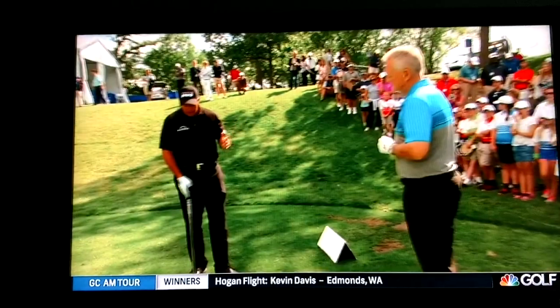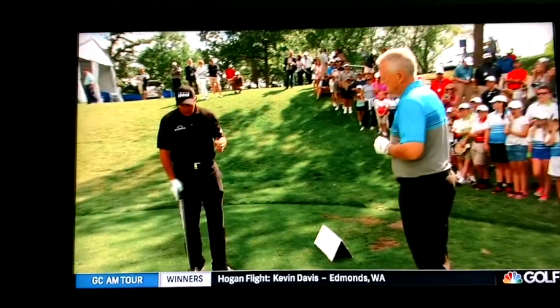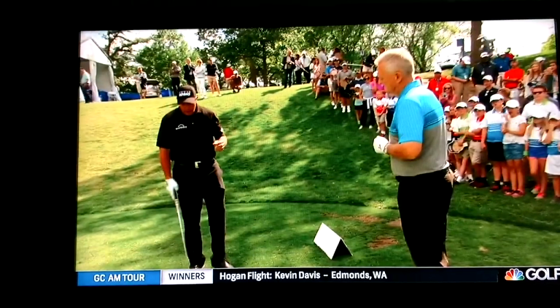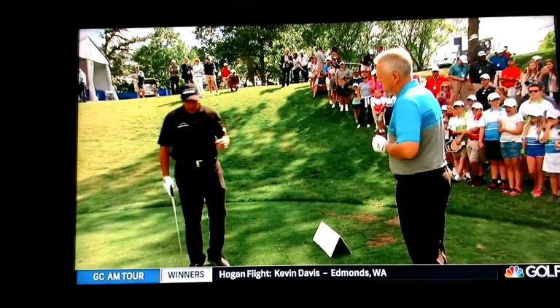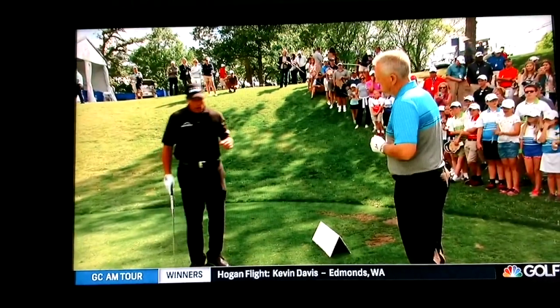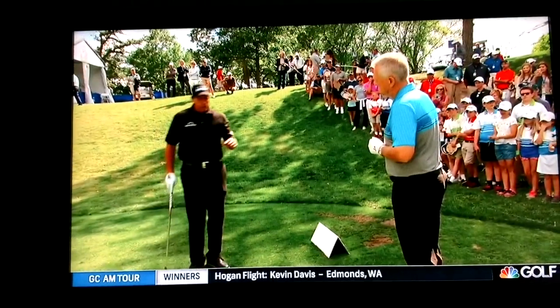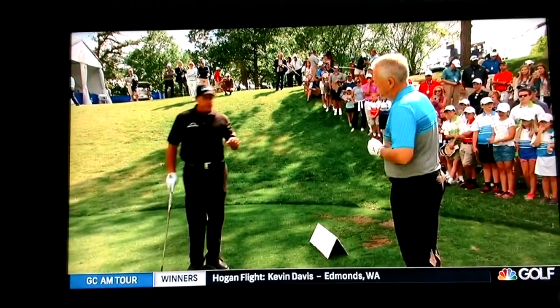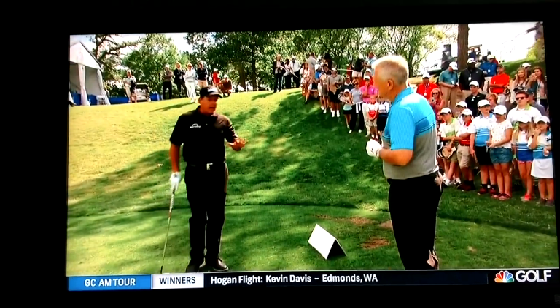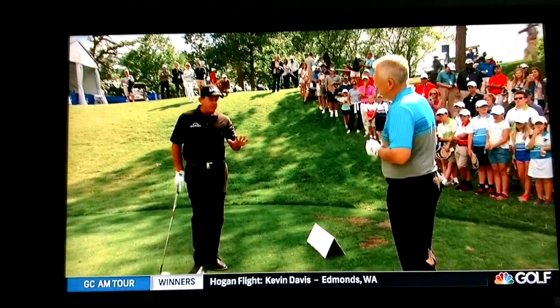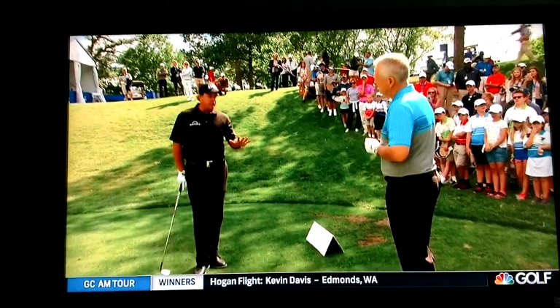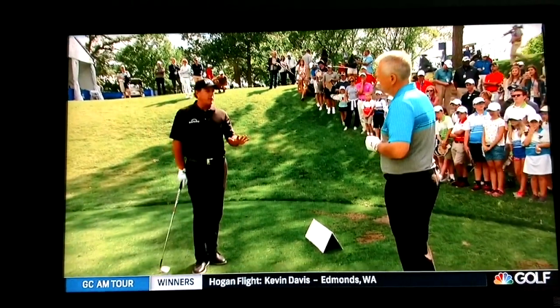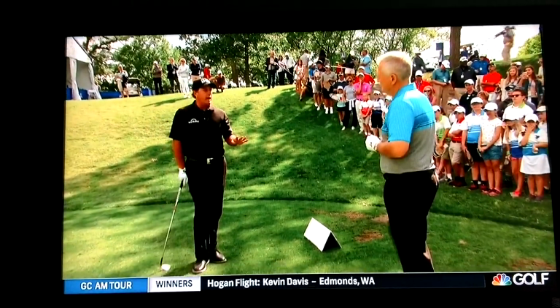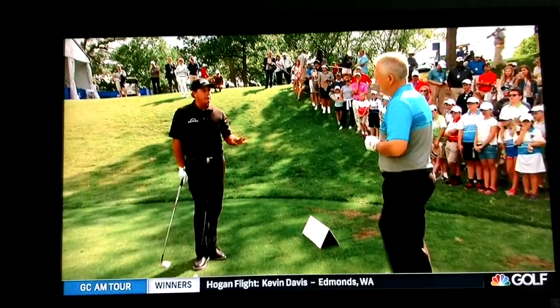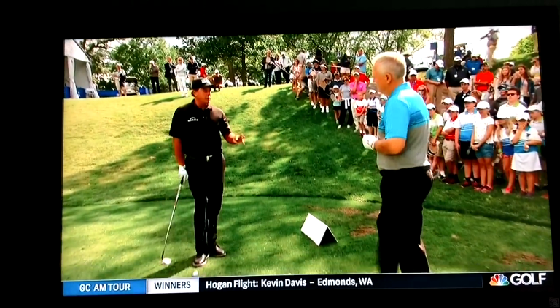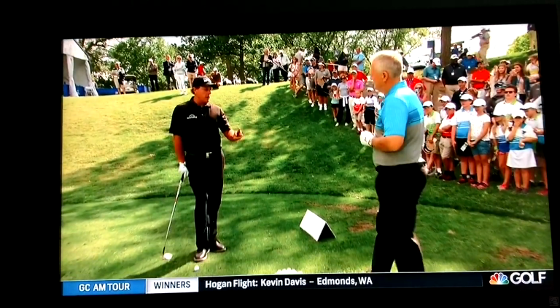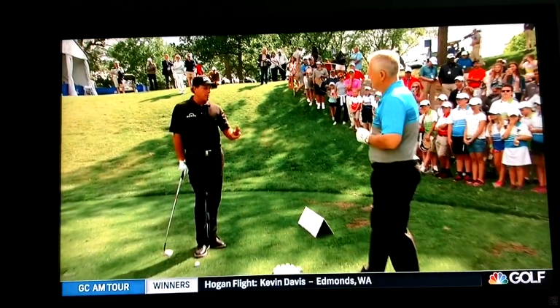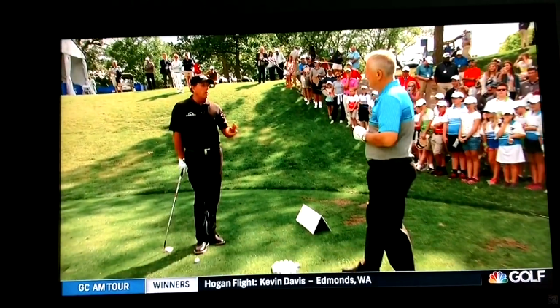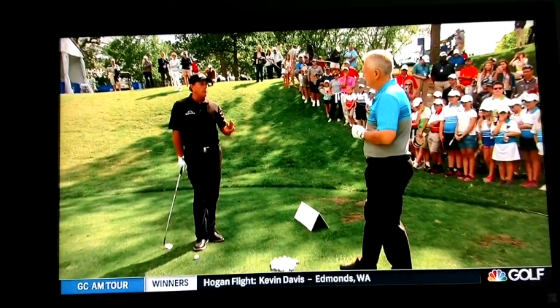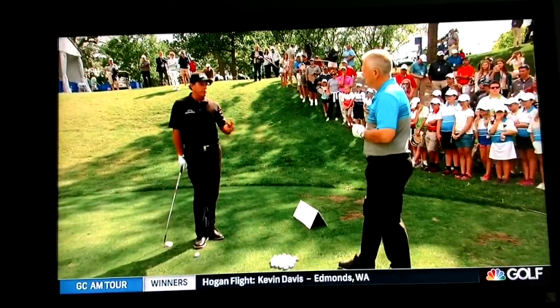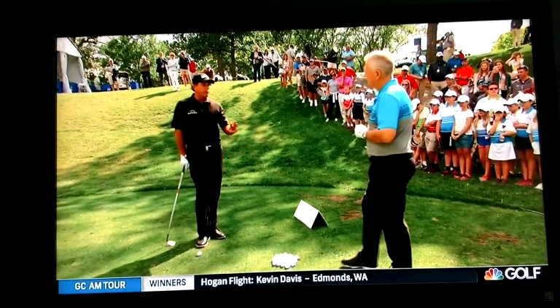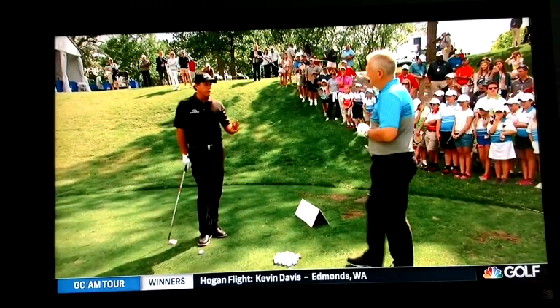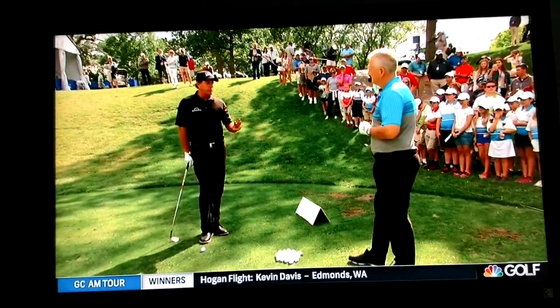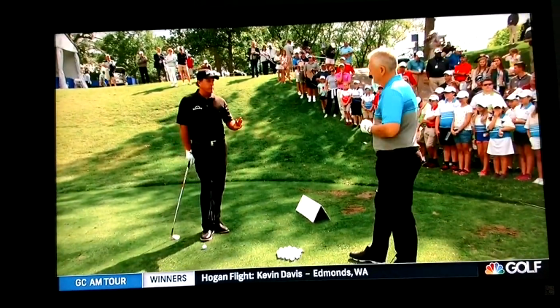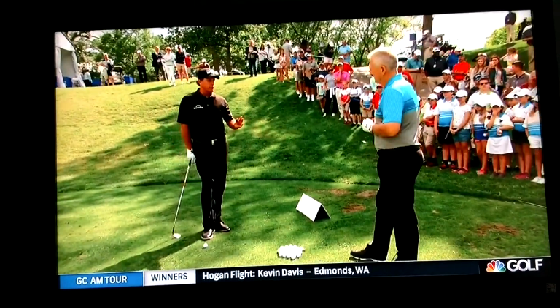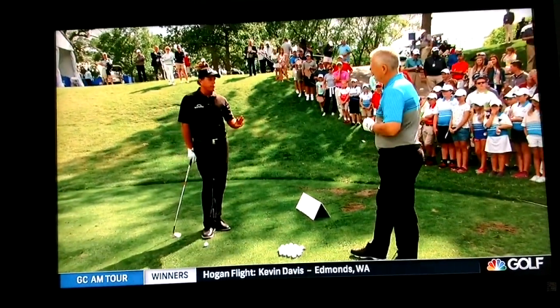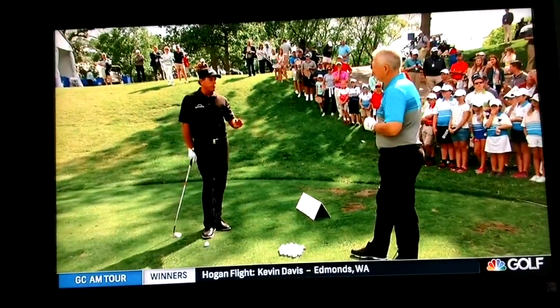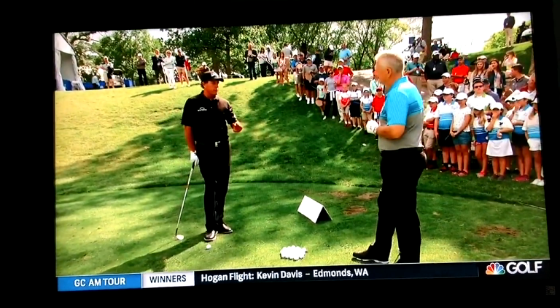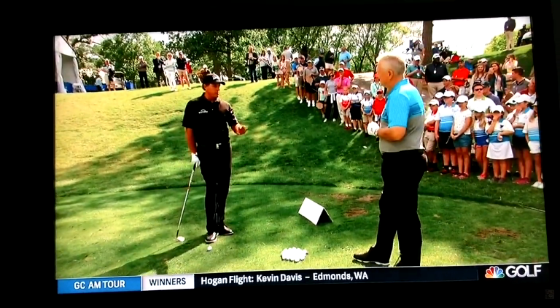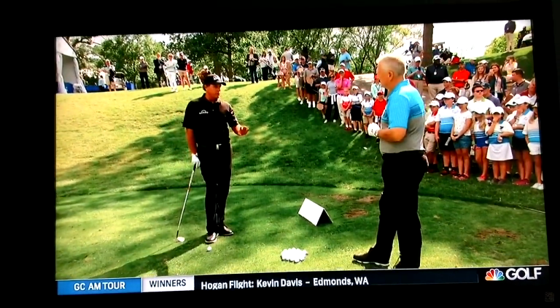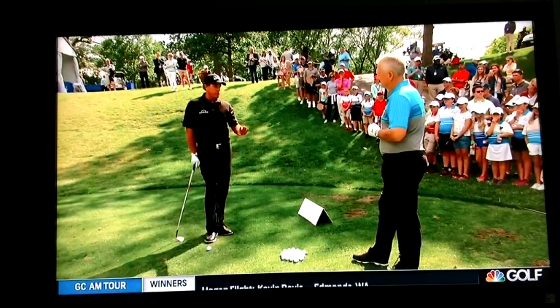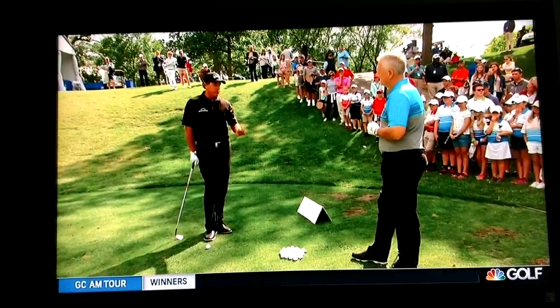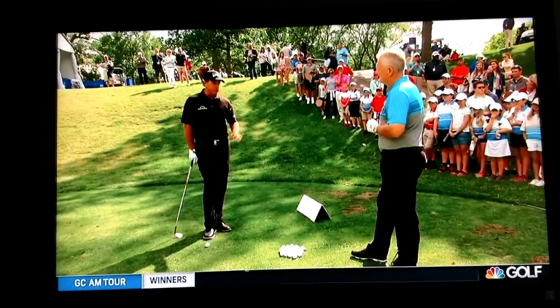There are five things you have to do. I'm going to go over the first three, because the first three are the most important.